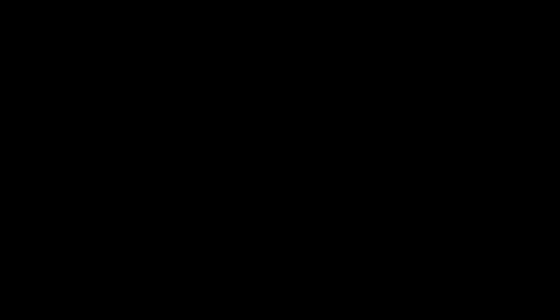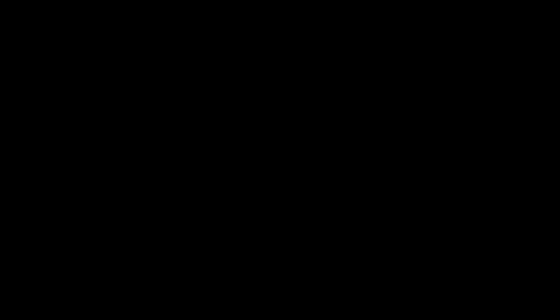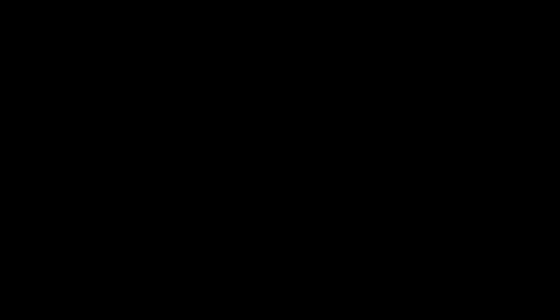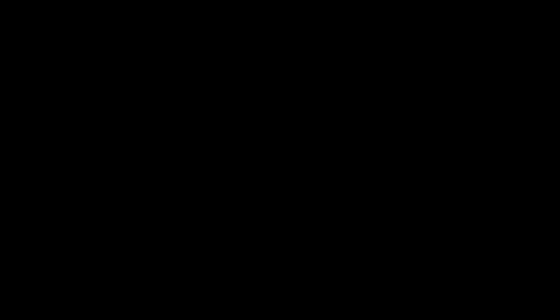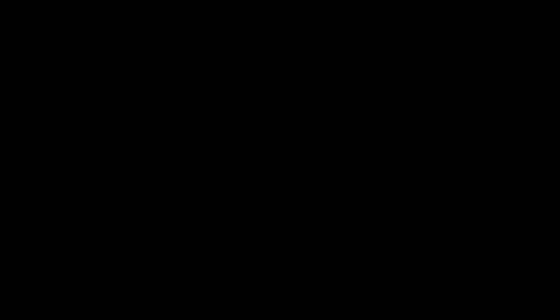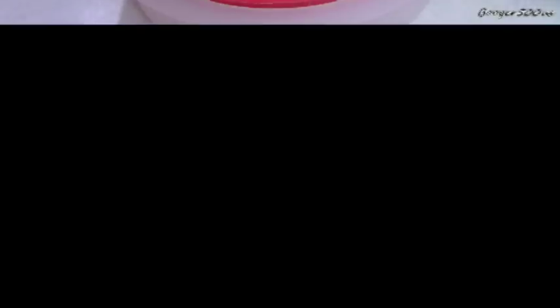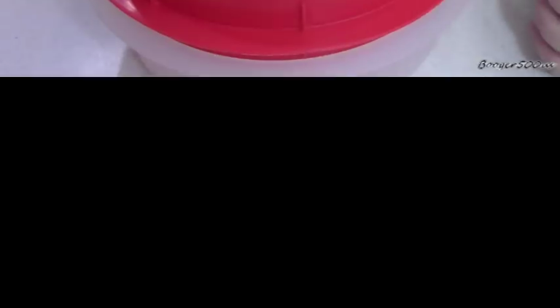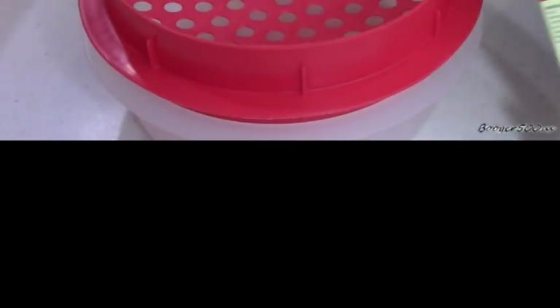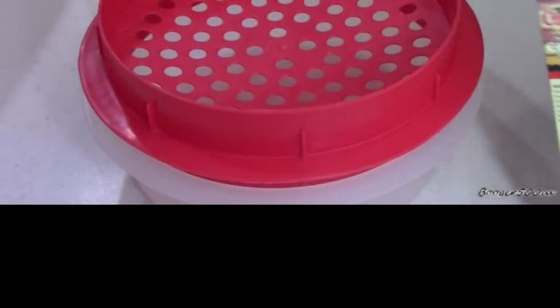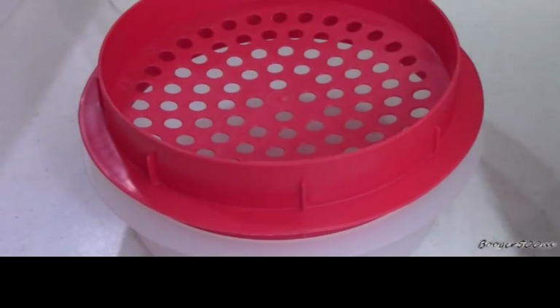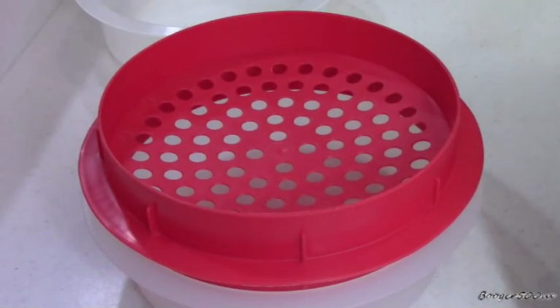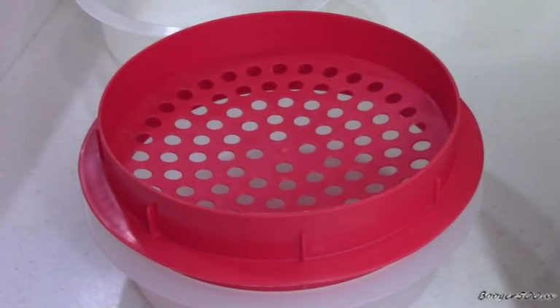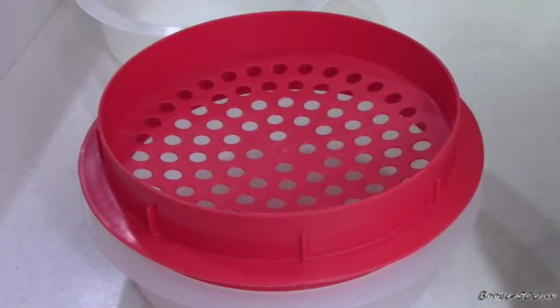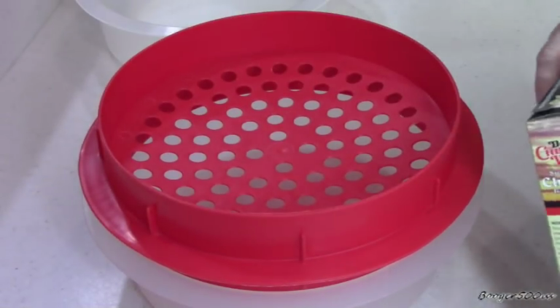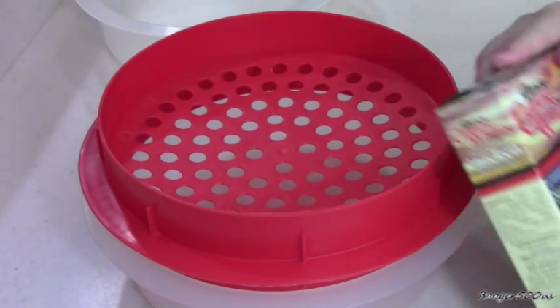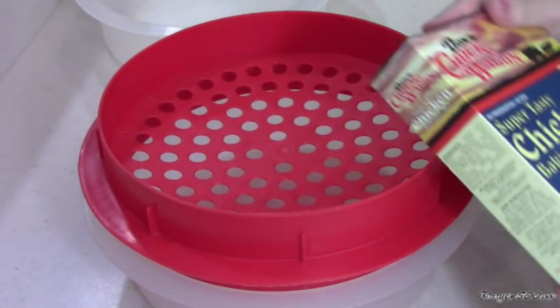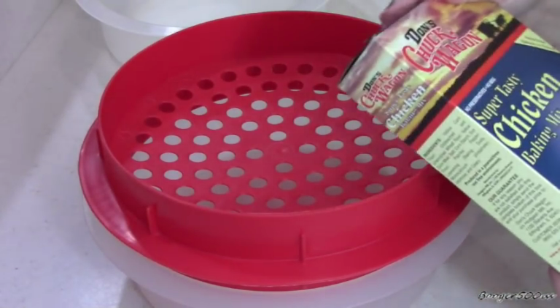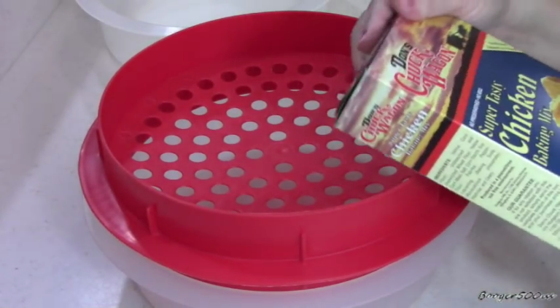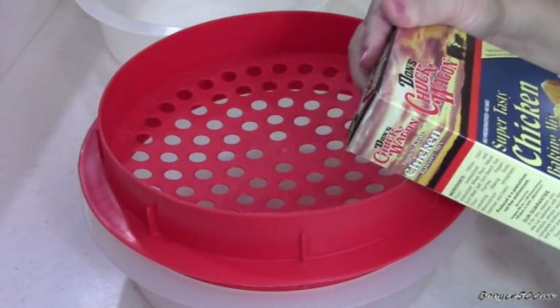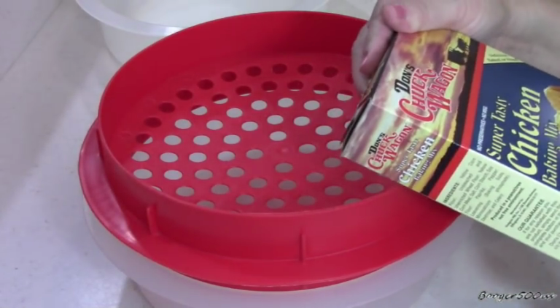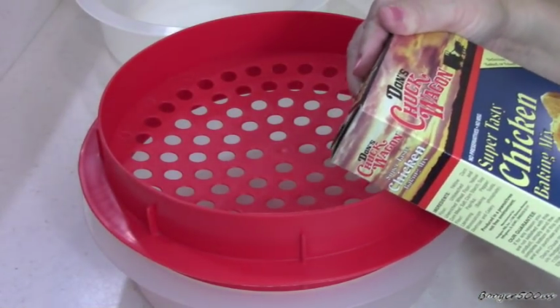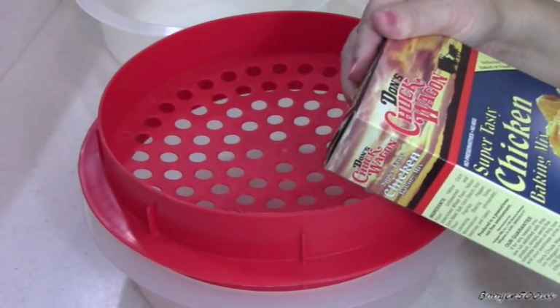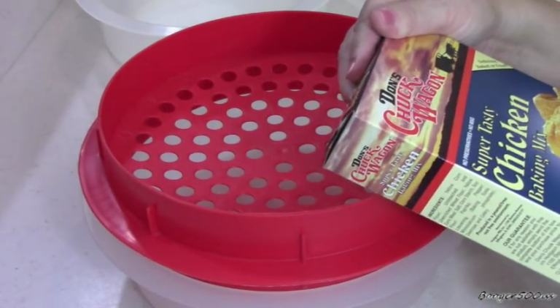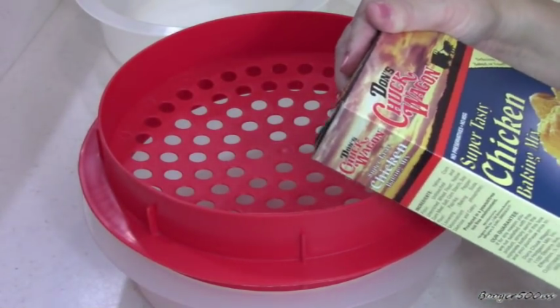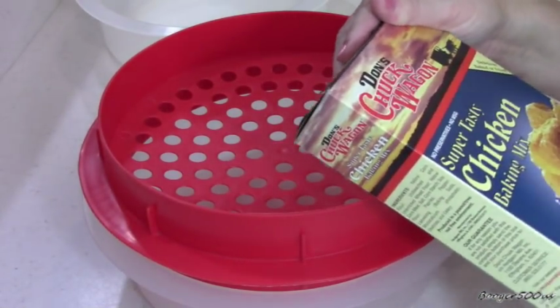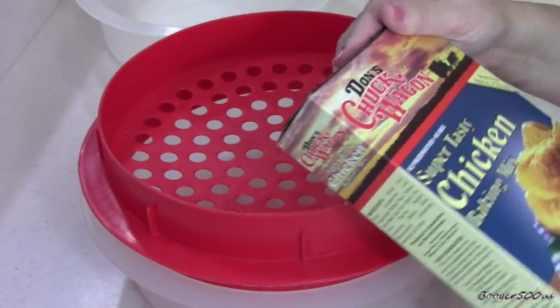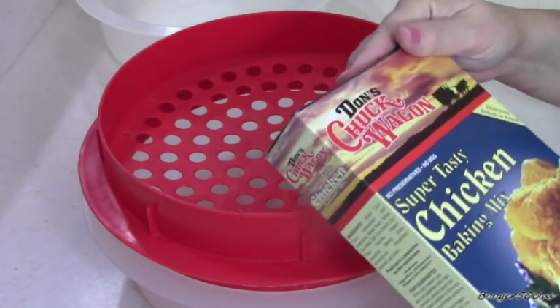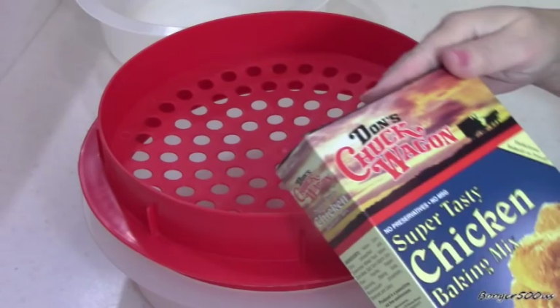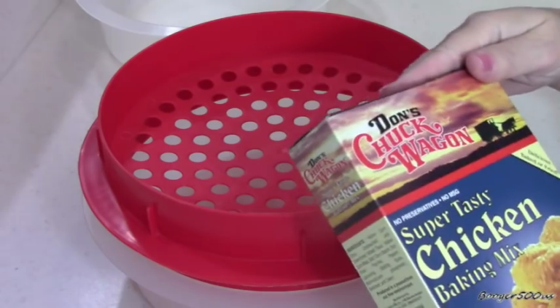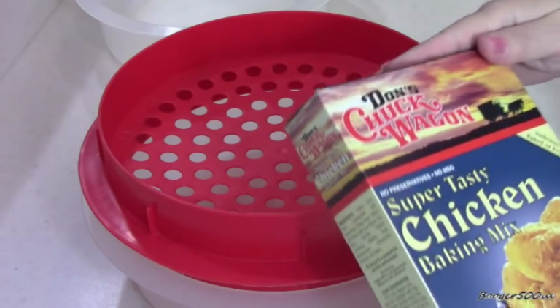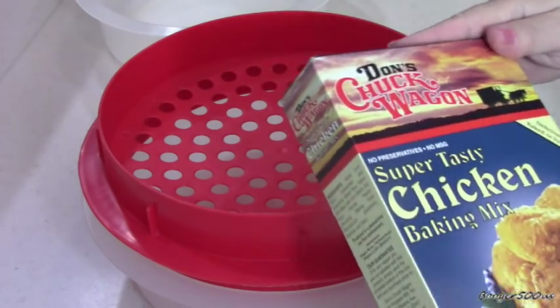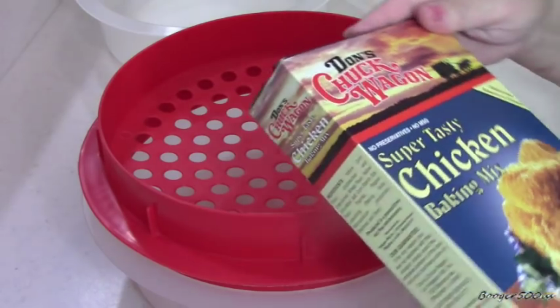Hi guys, welcome to Wednesday Quickie. I'm going to review something that I got at Walmart.